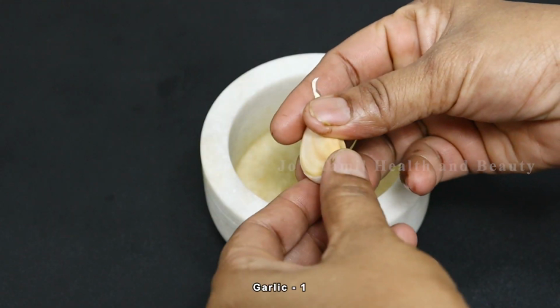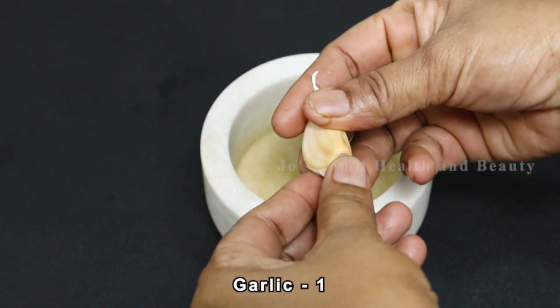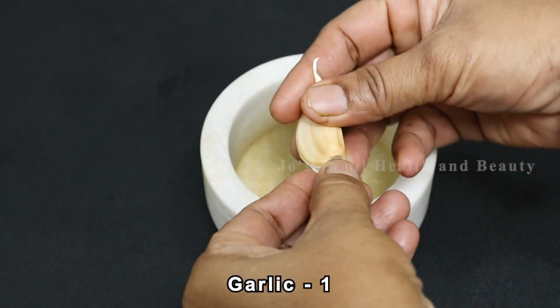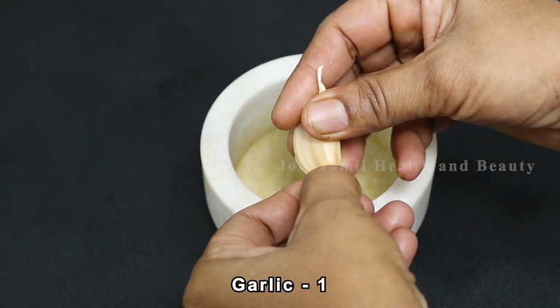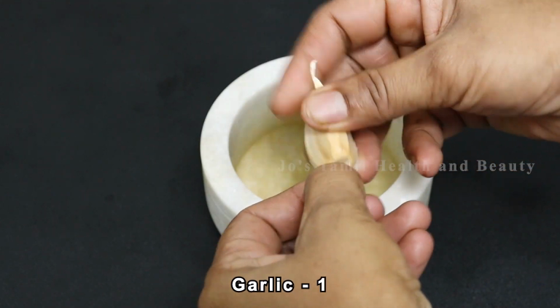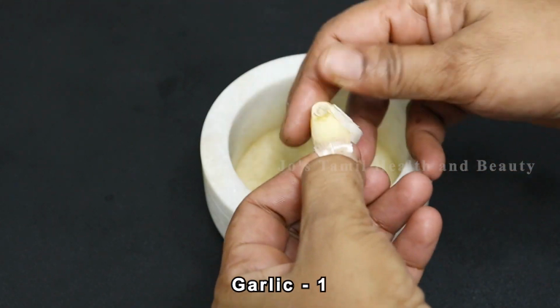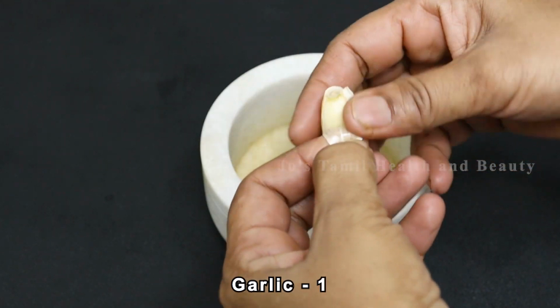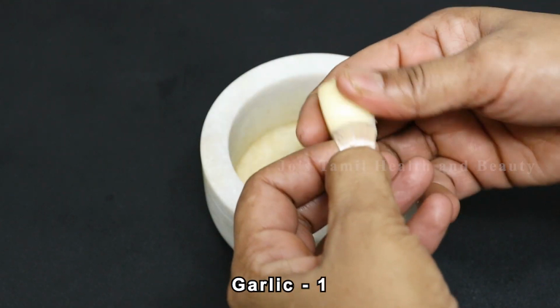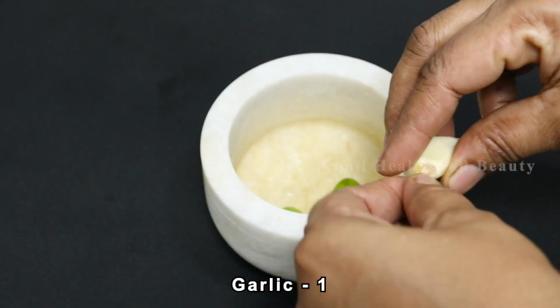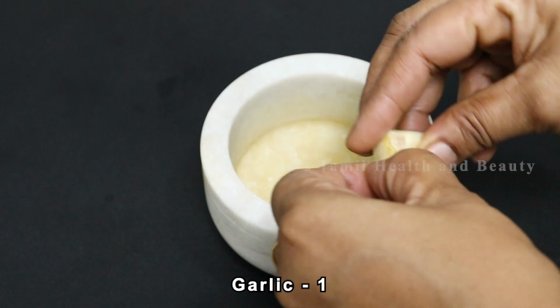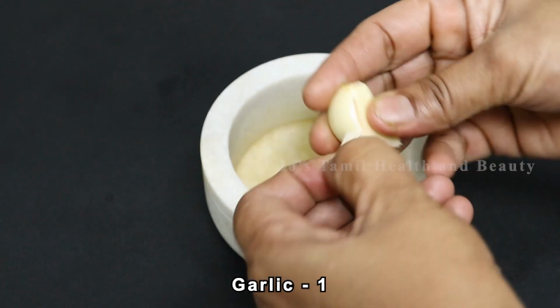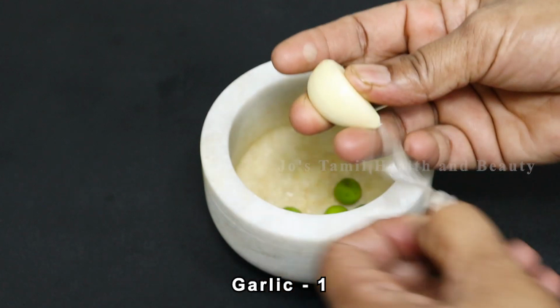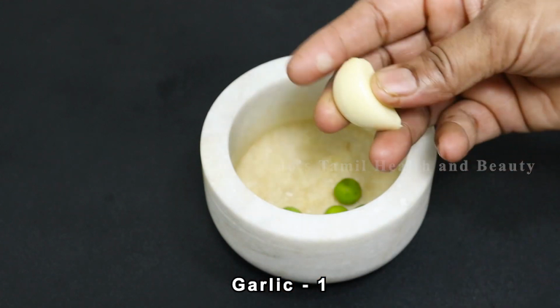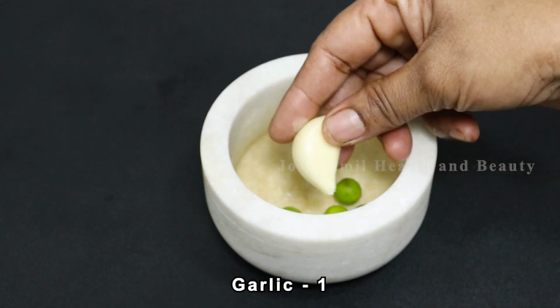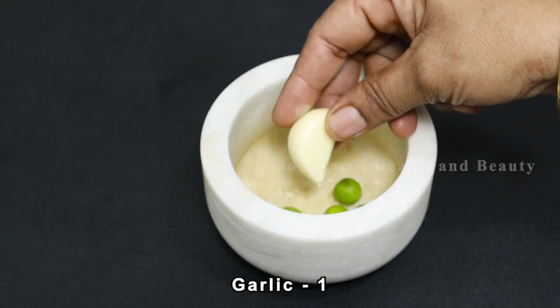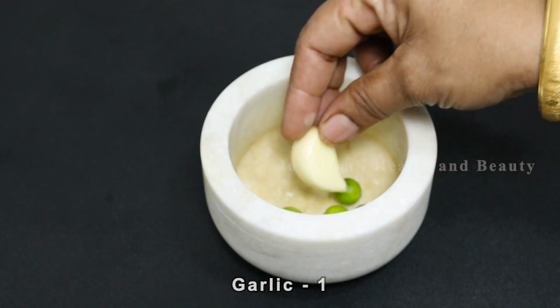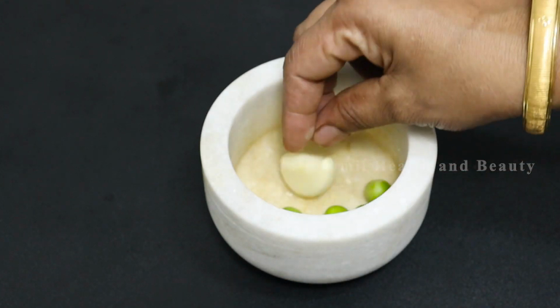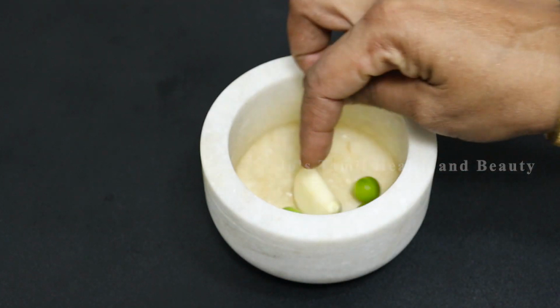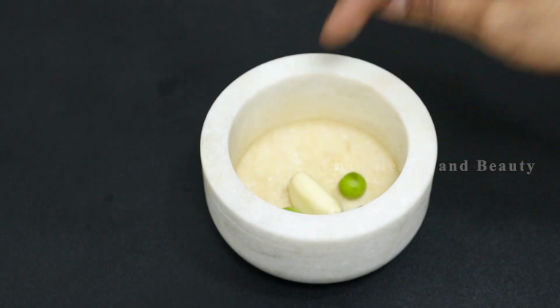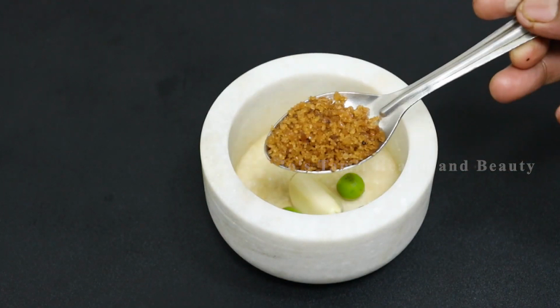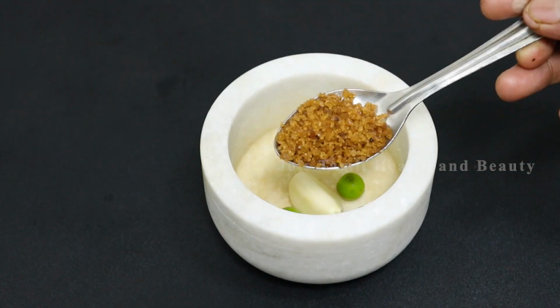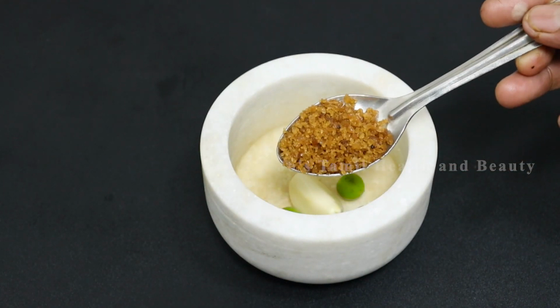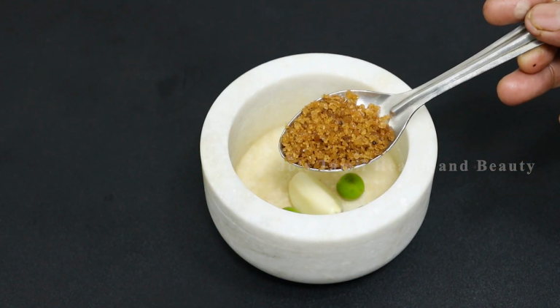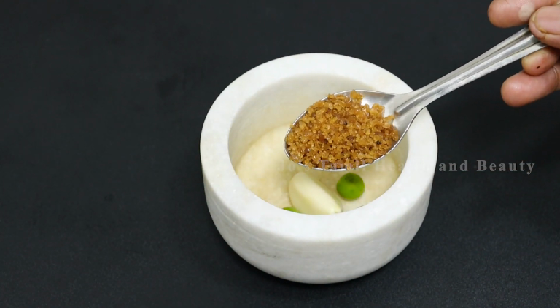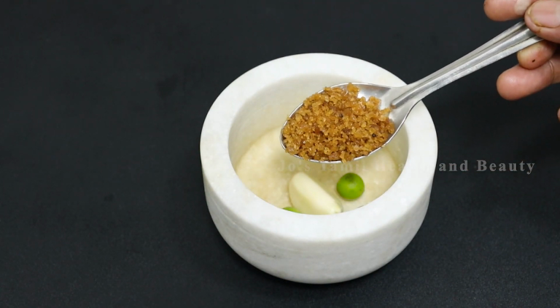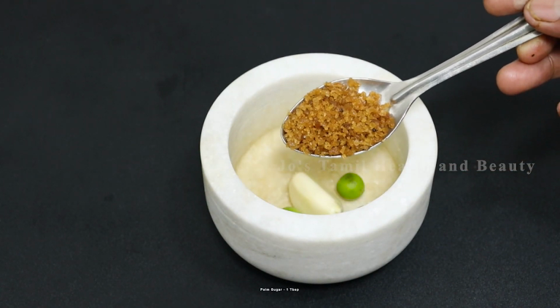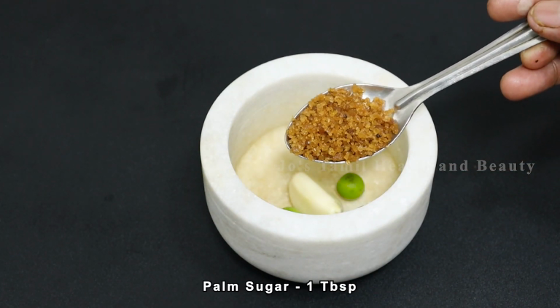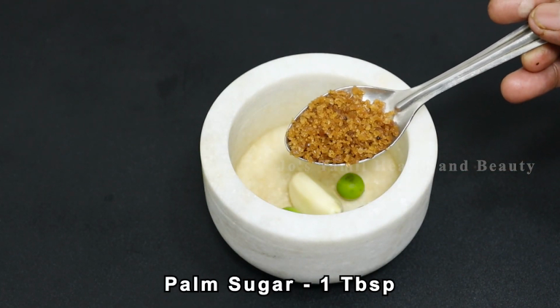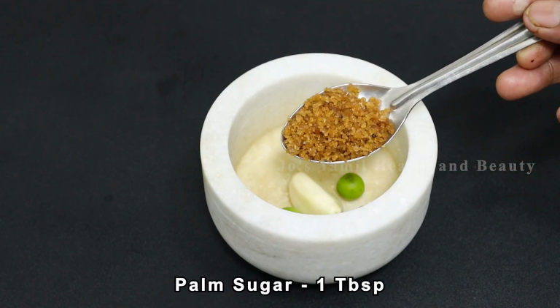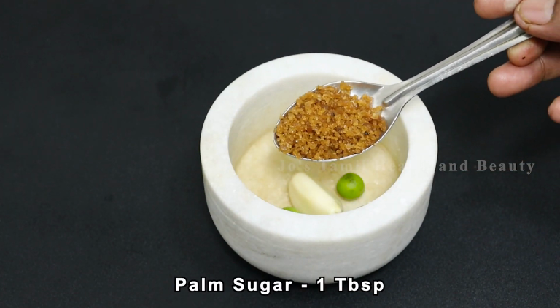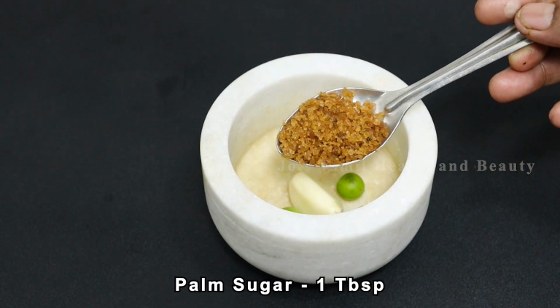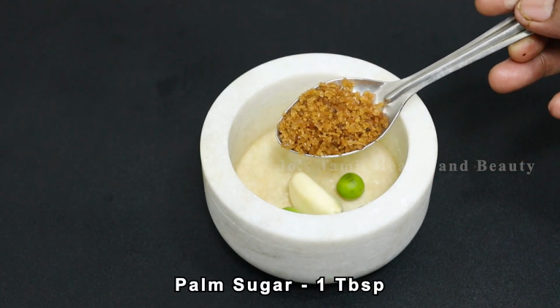I will cook it in a bowl. I will cook it with a tablespoon, and a tablespoon of salt.